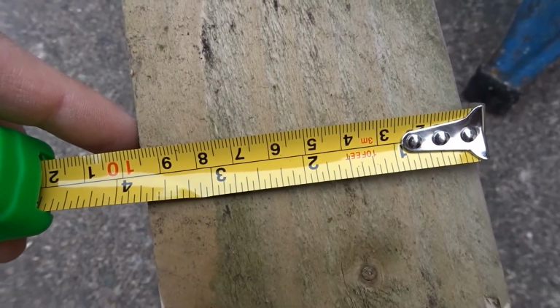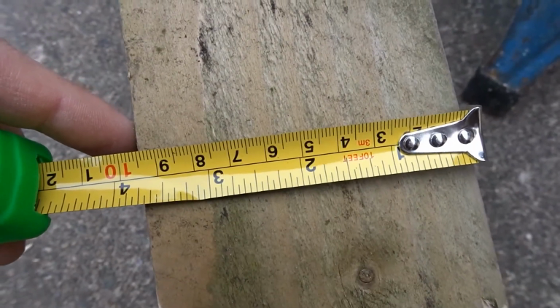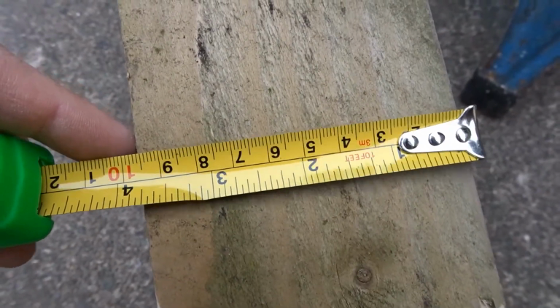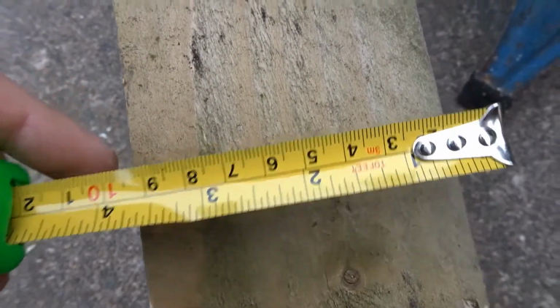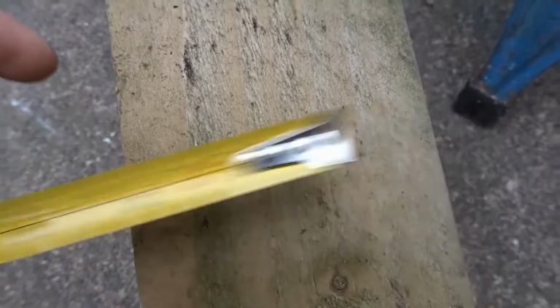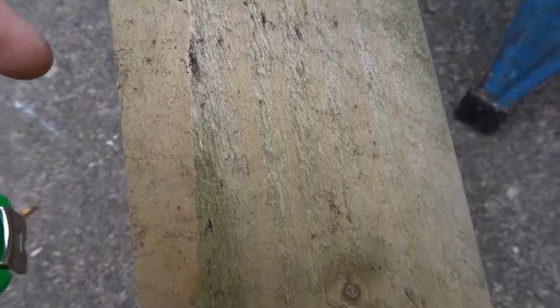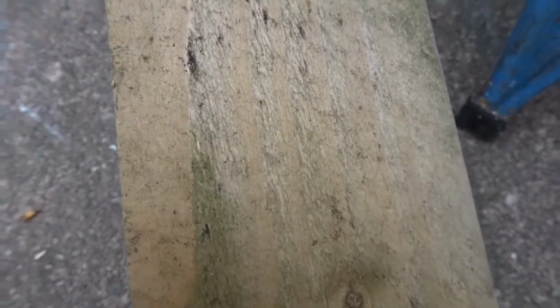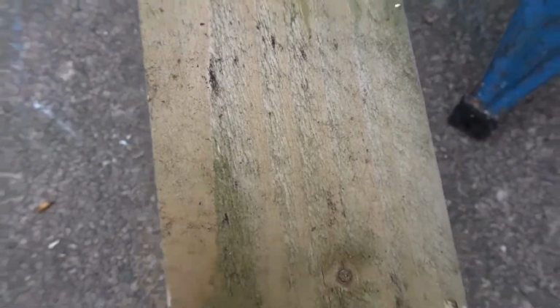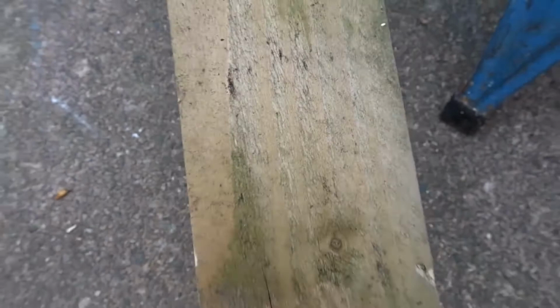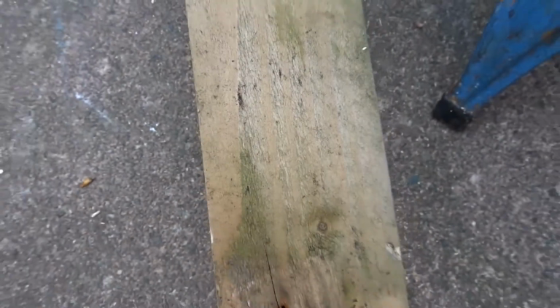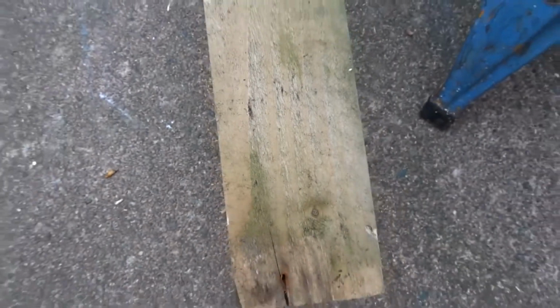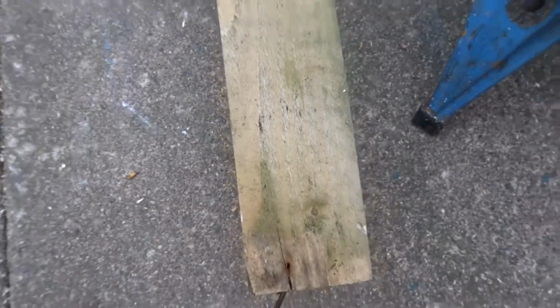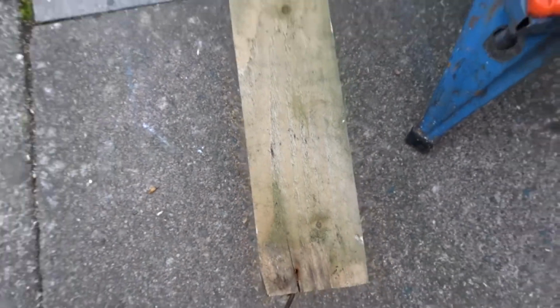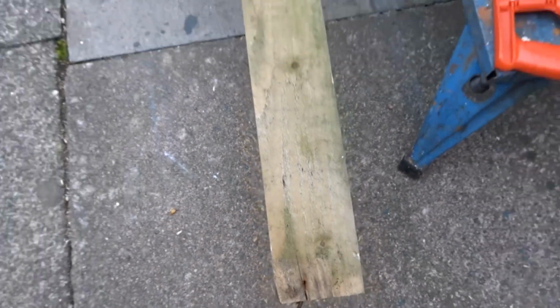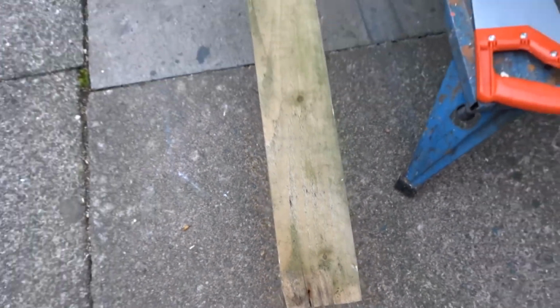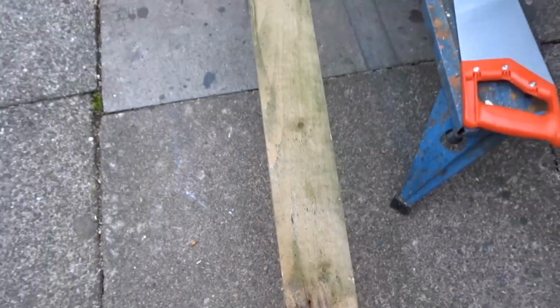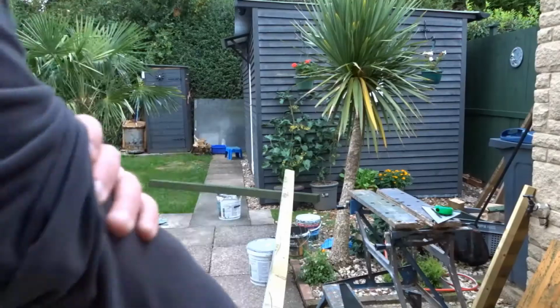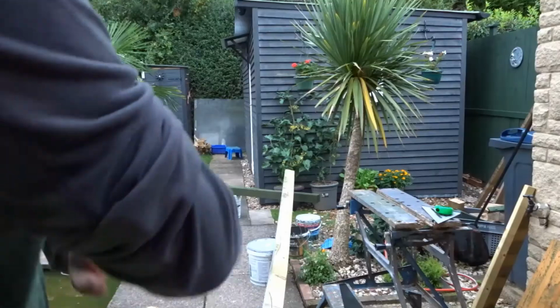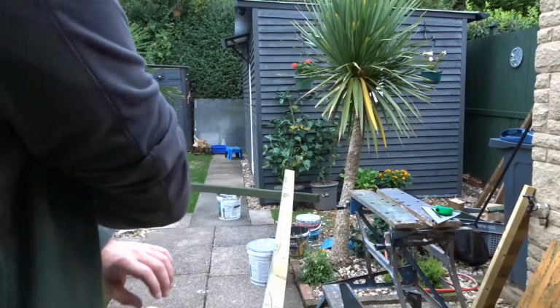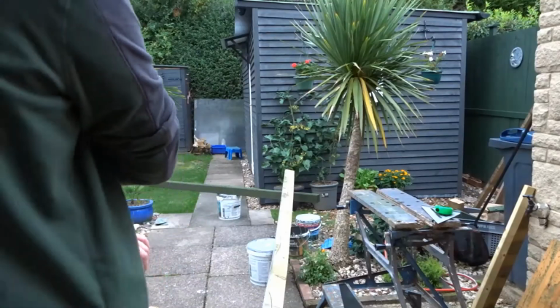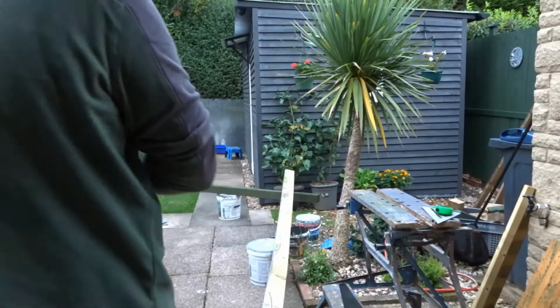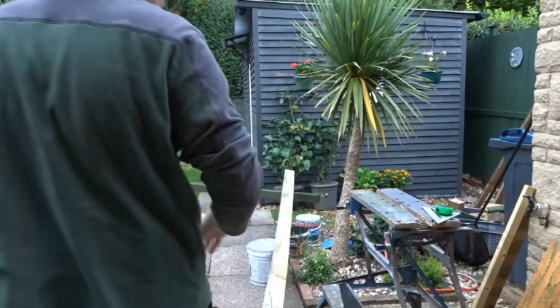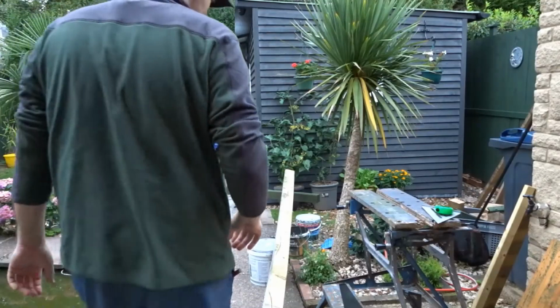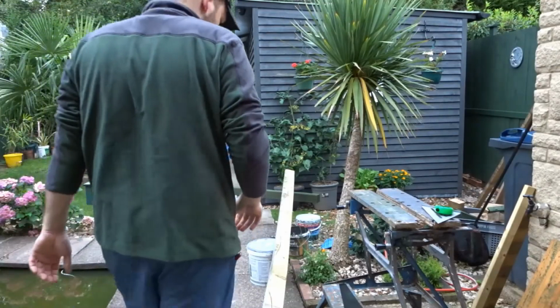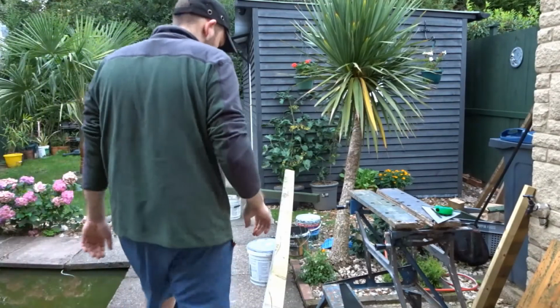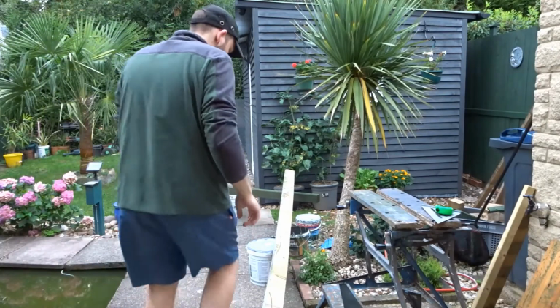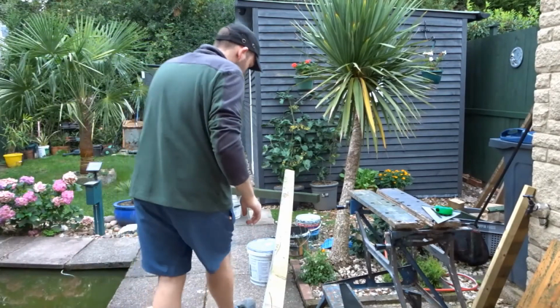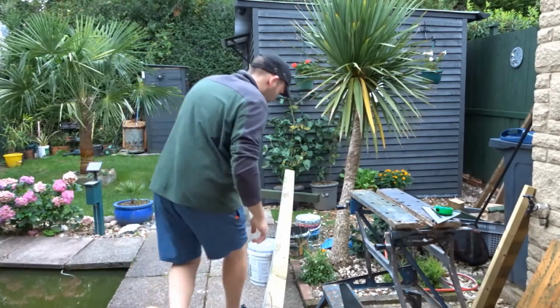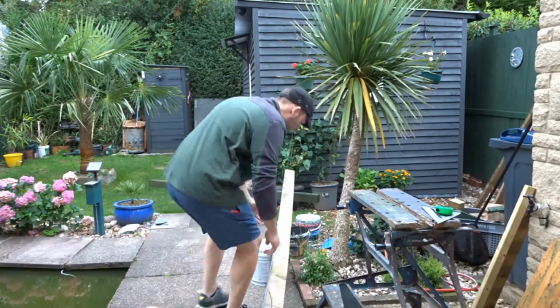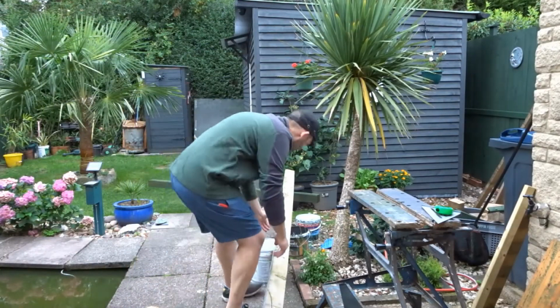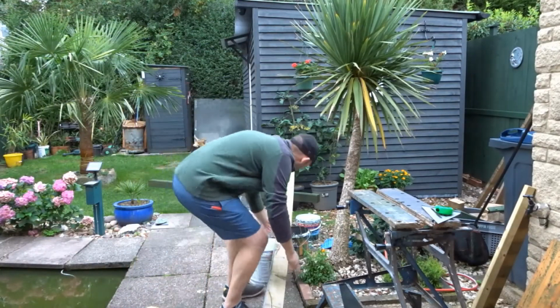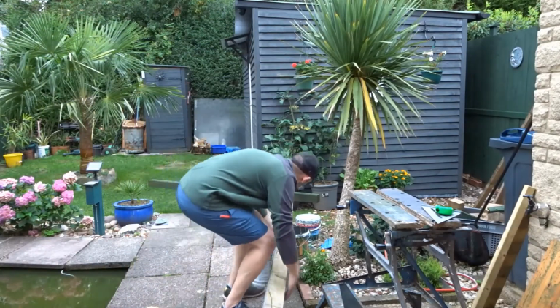As you can see it's nearly four inches by four inches, so it should be nice and chunky and heavy. Perfect for a door stop.